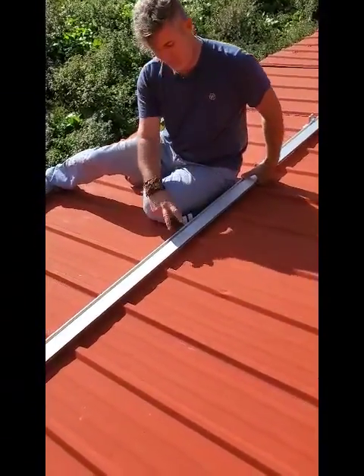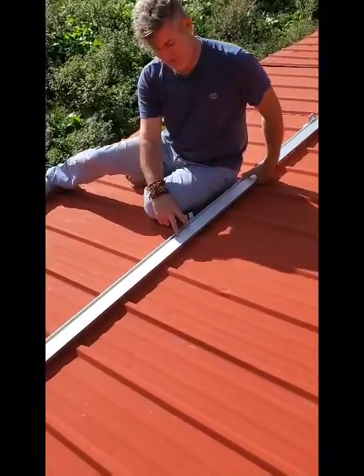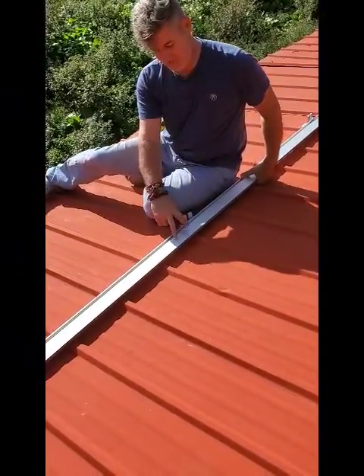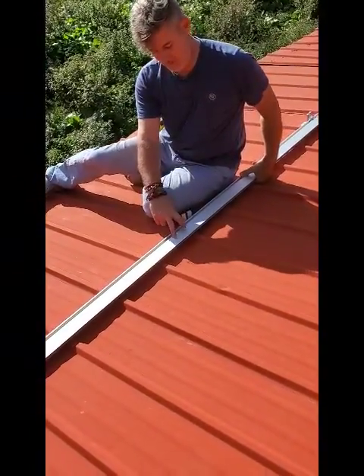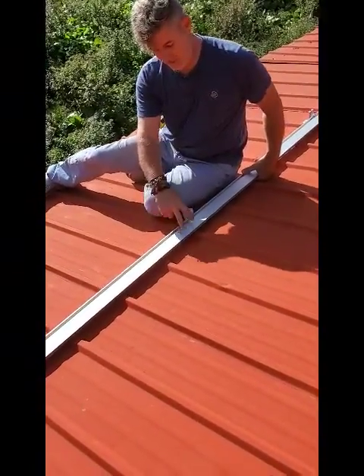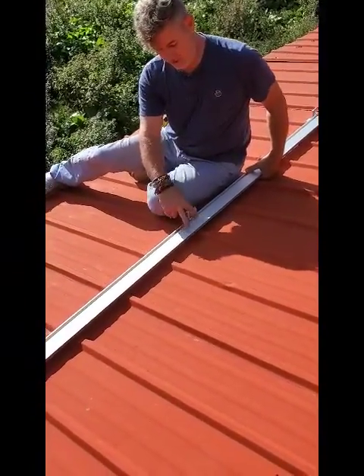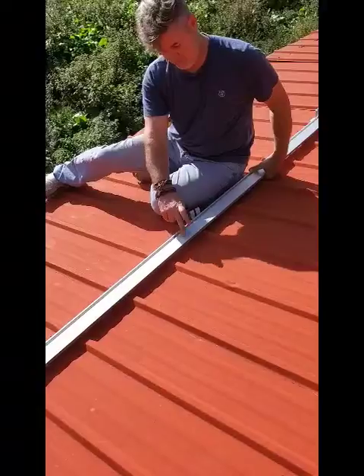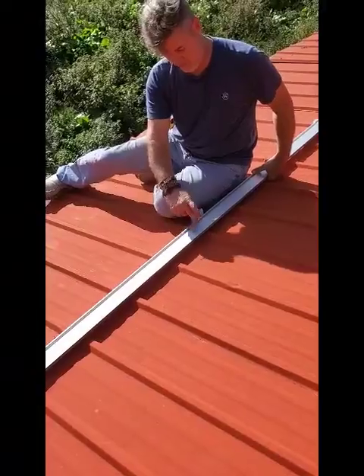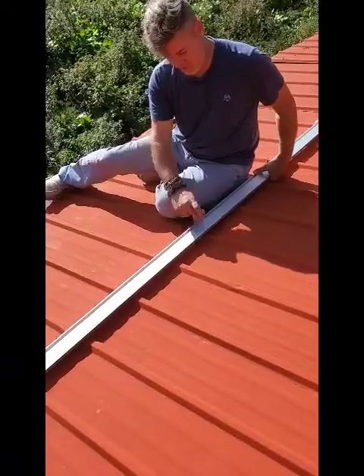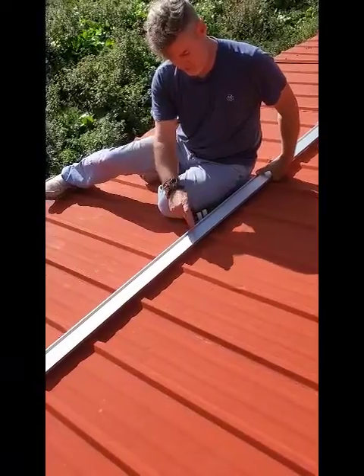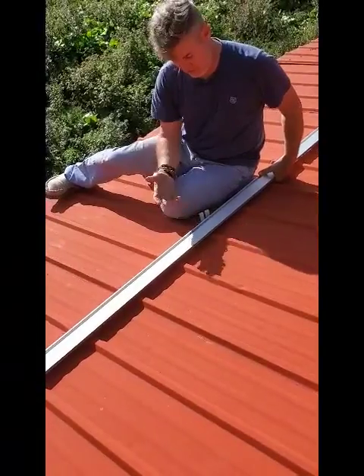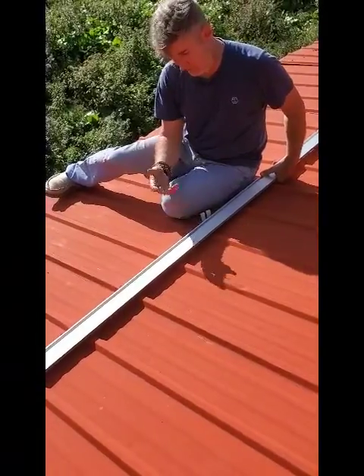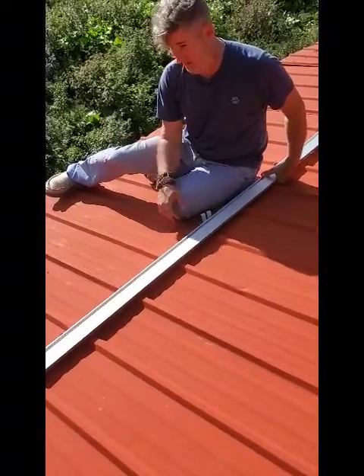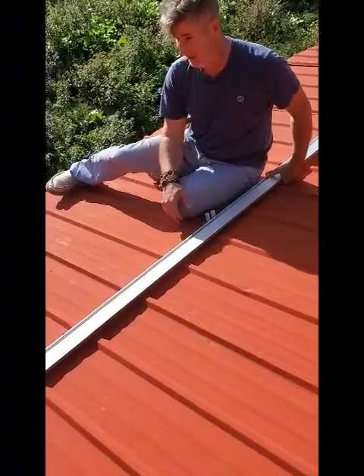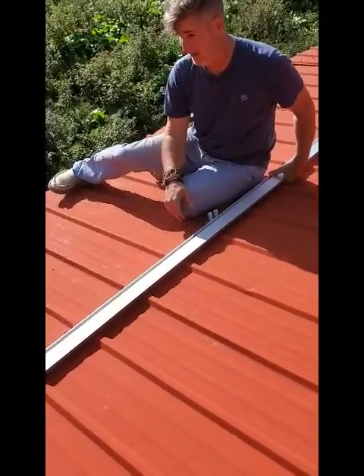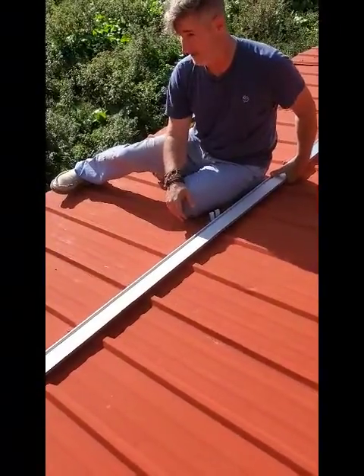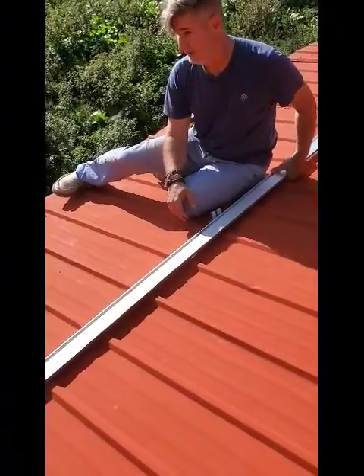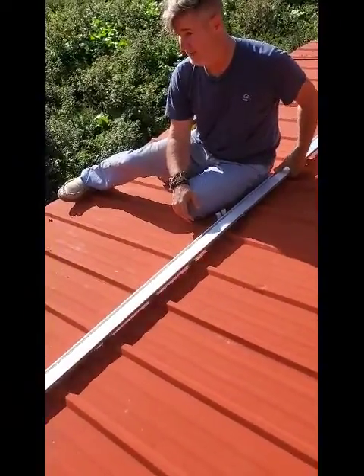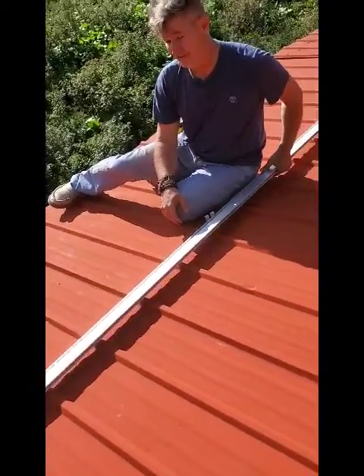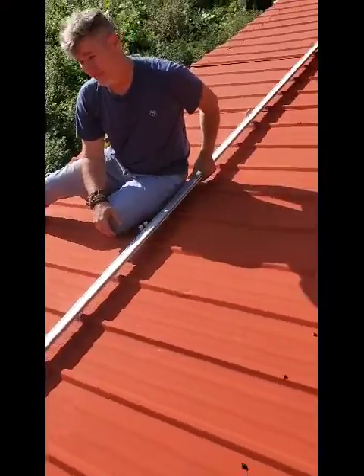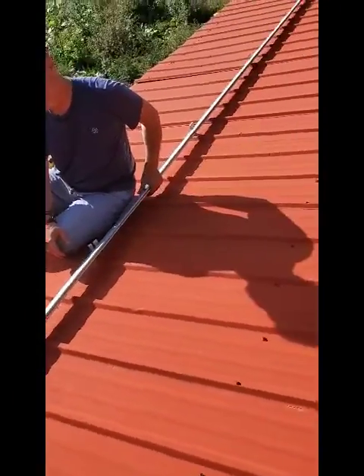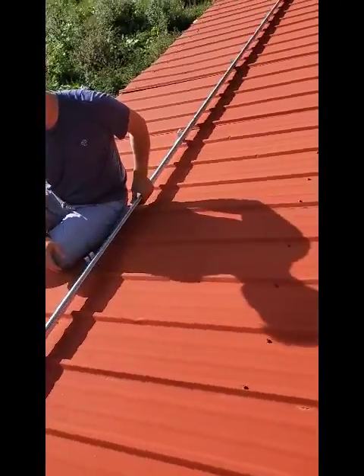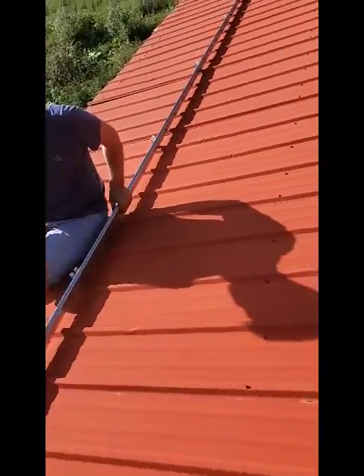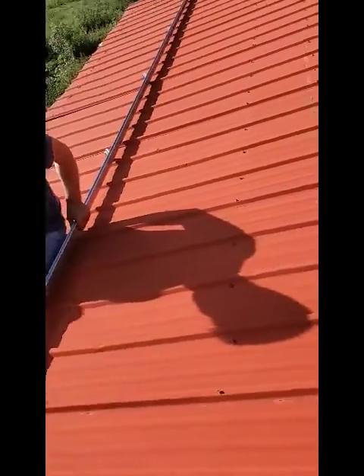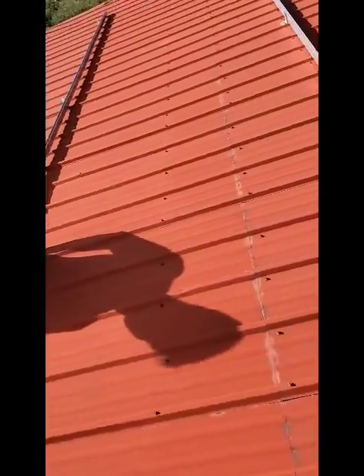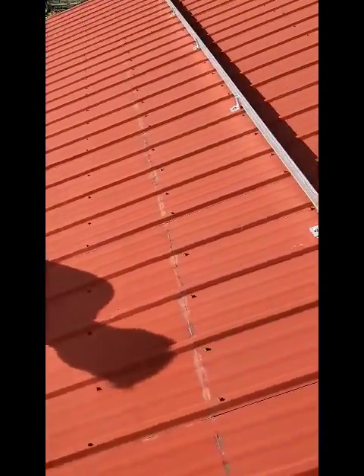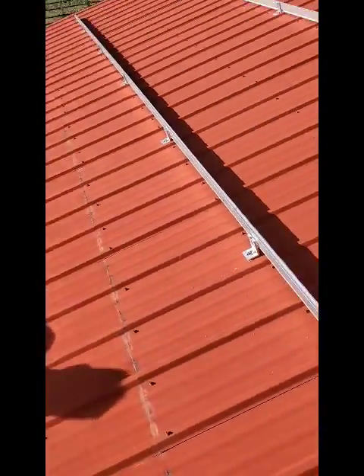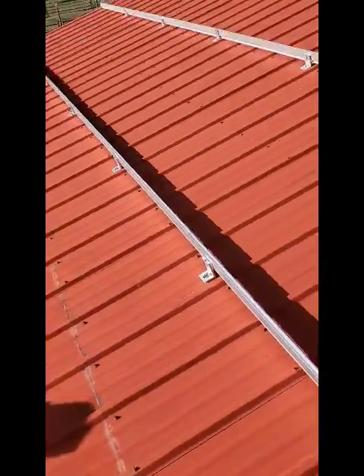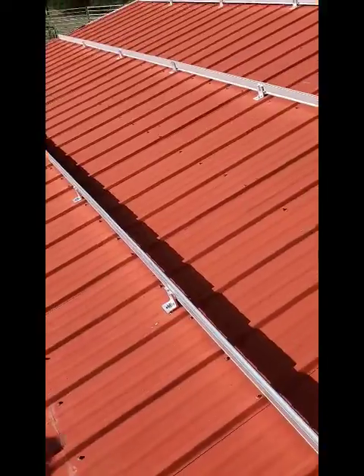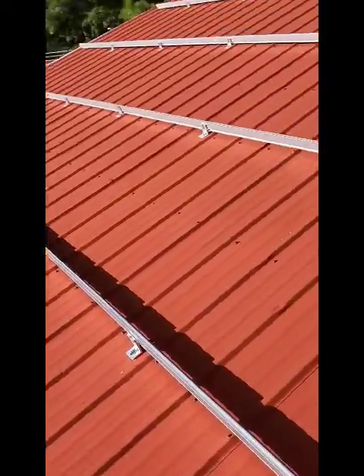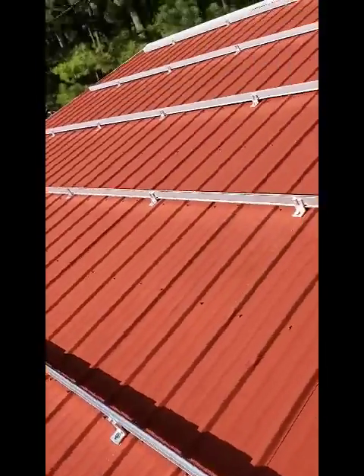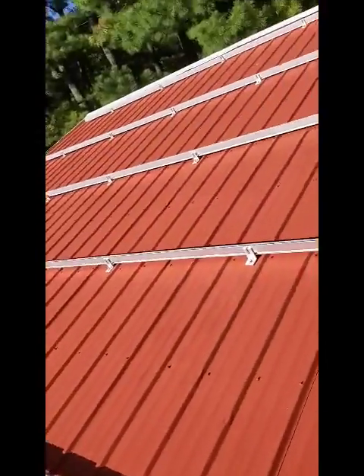It's got some set screws — you just drive the set screws in there and now they're held together. That's pretty much all there is to it. This was the hardest one to put in, of course.